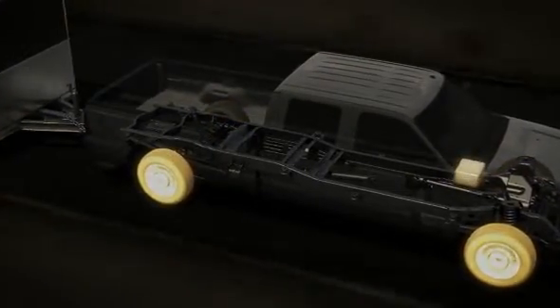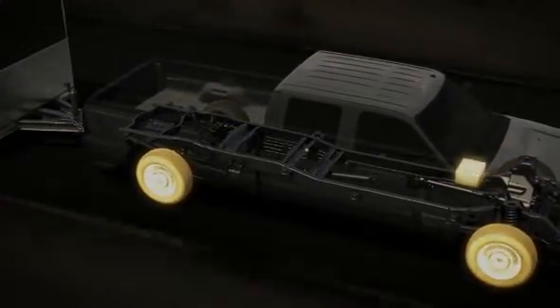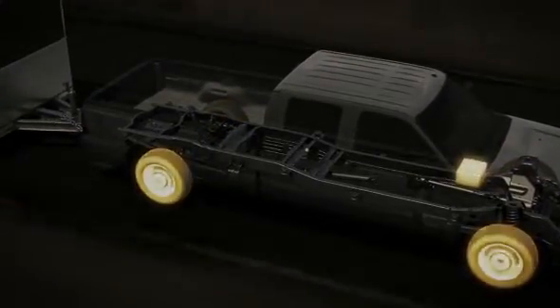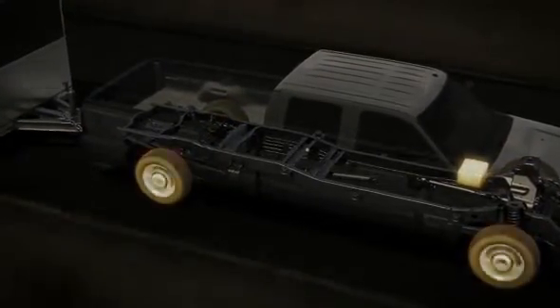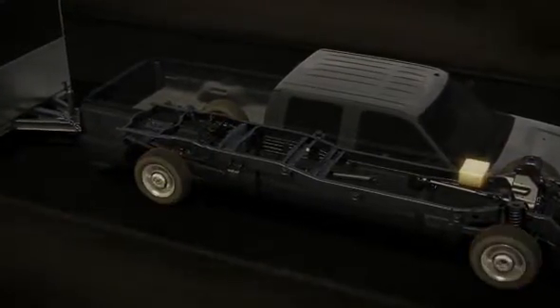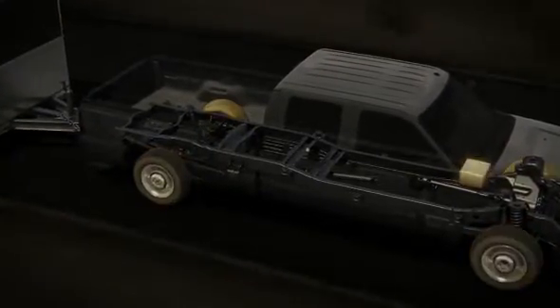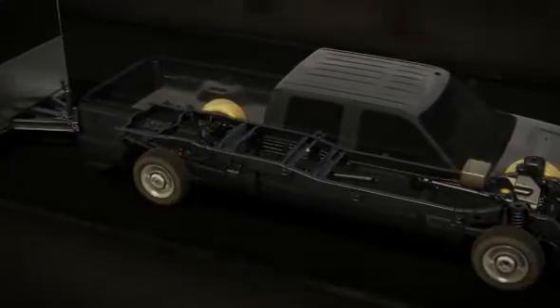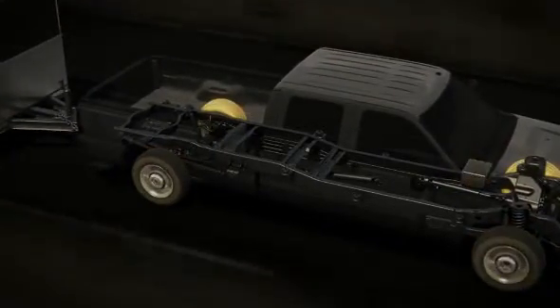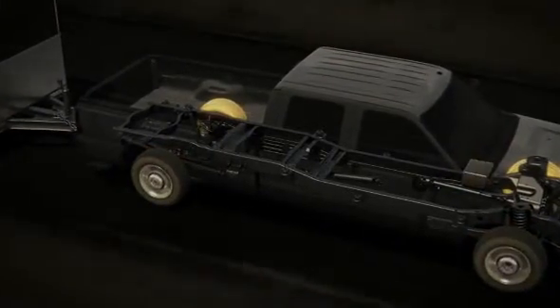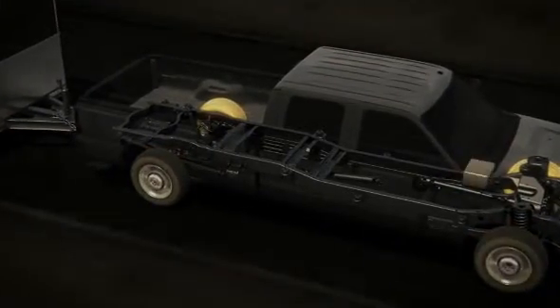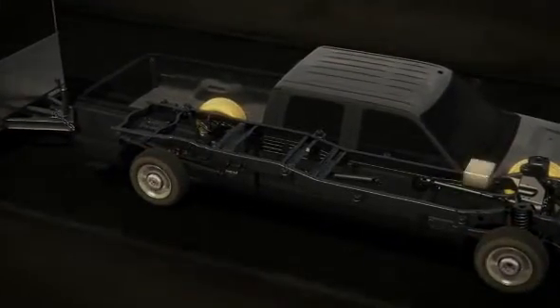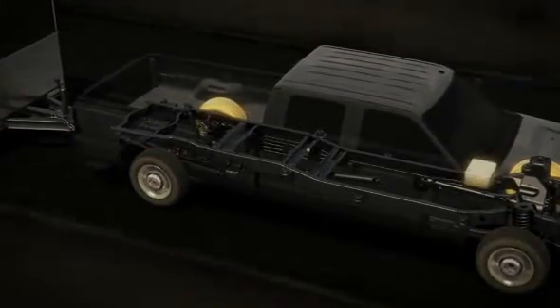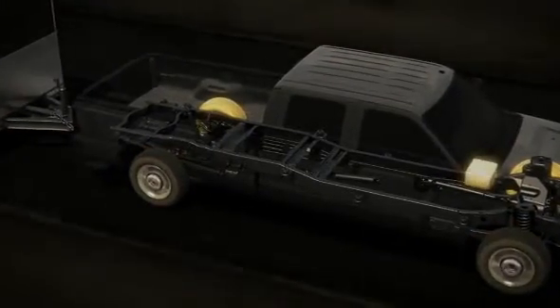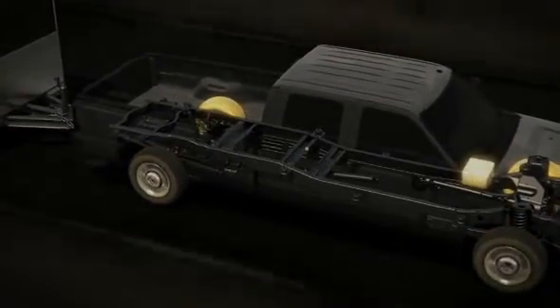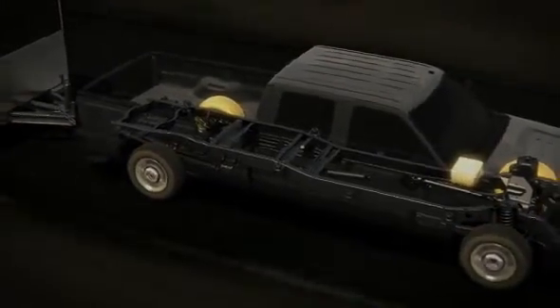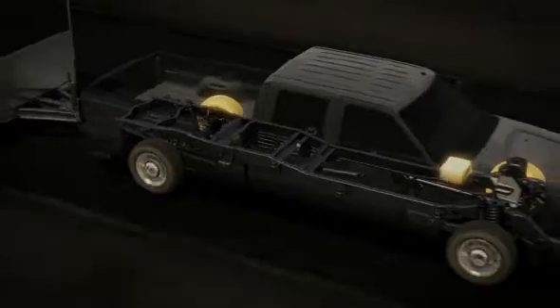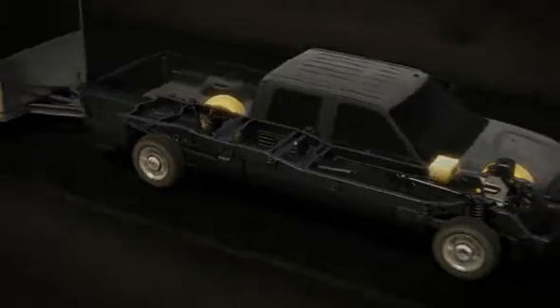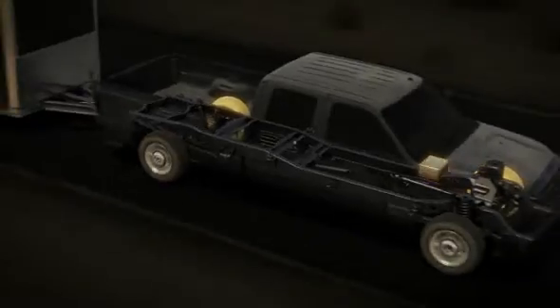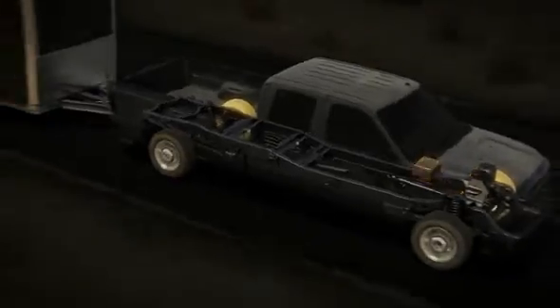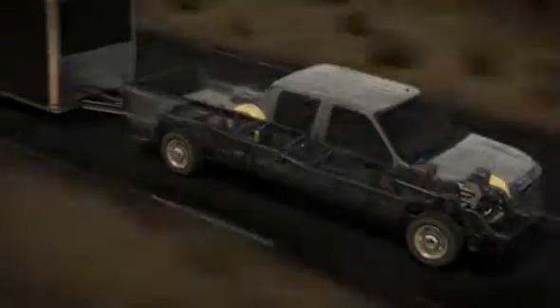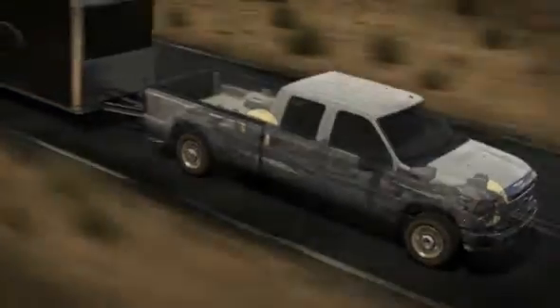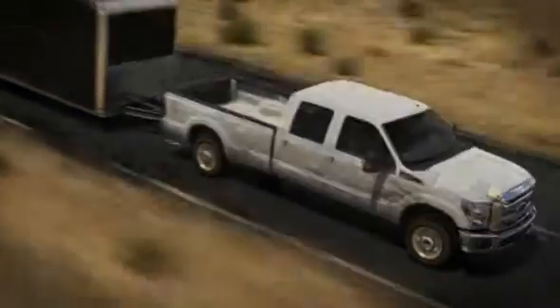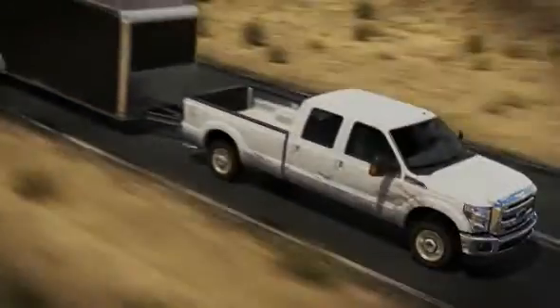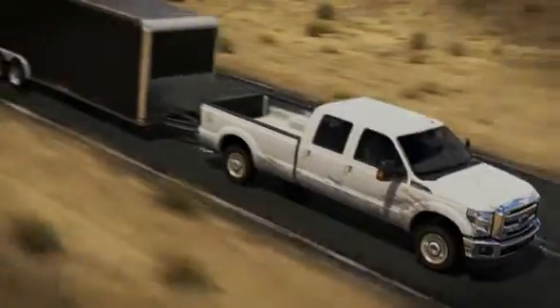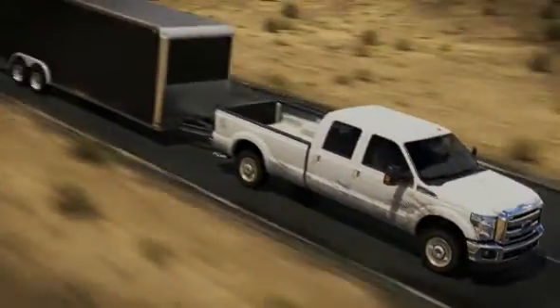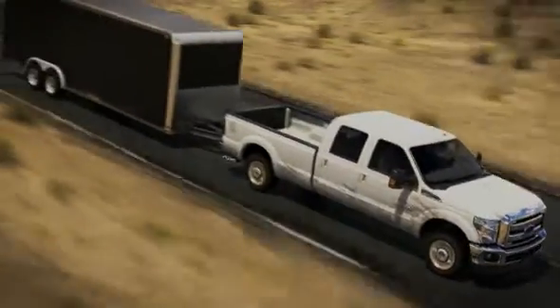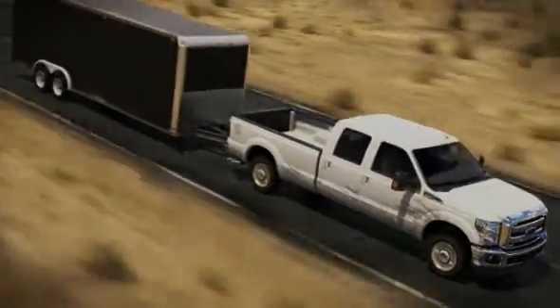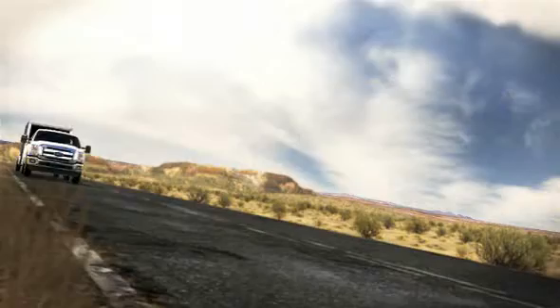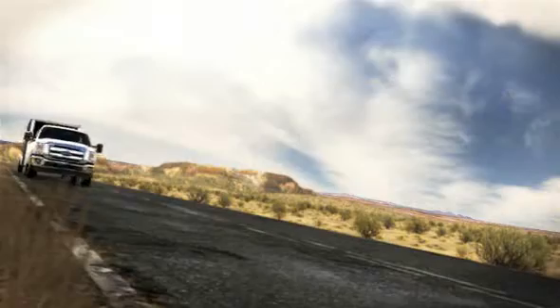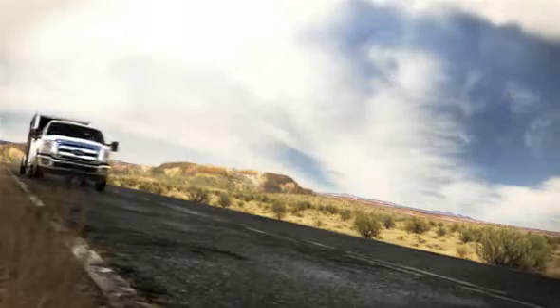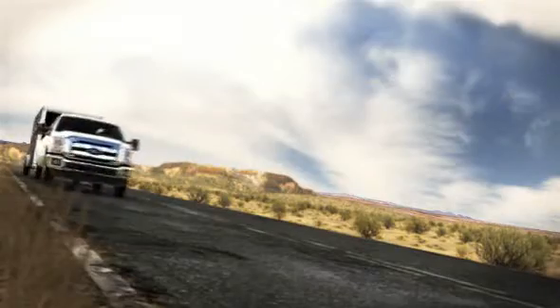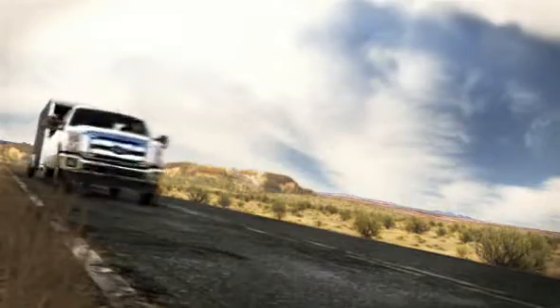Look, you've got enough things to worry about when you're out there on the job, right? Your trailer shouldn't be one of them.